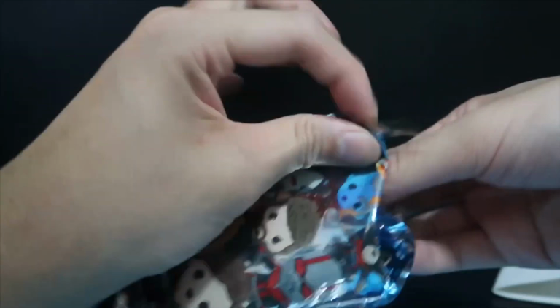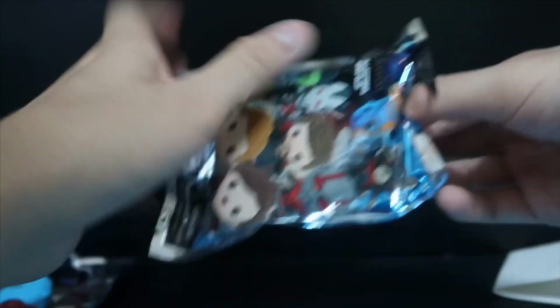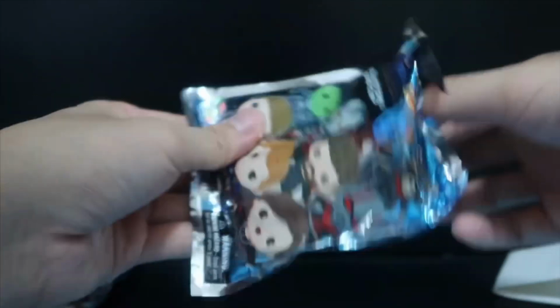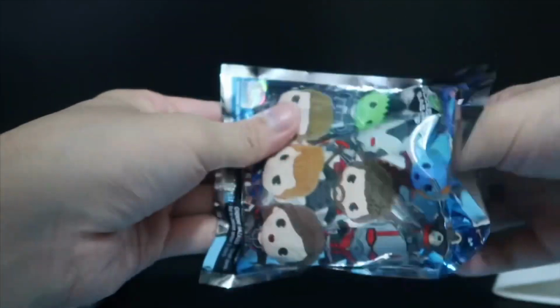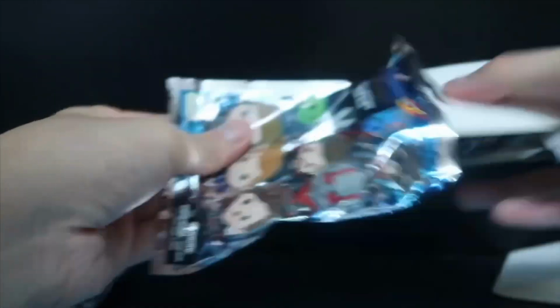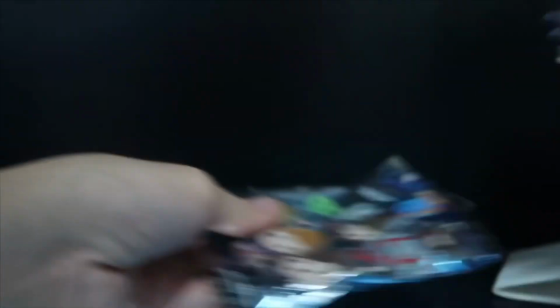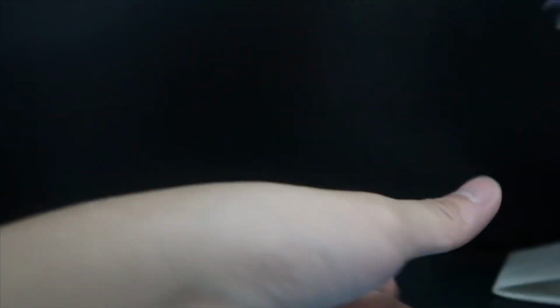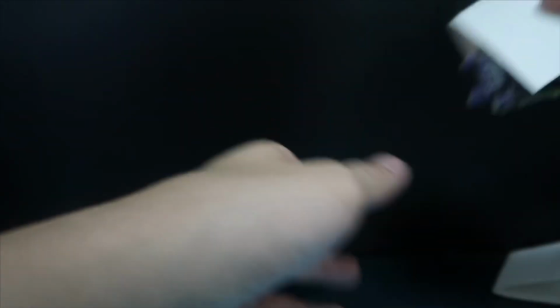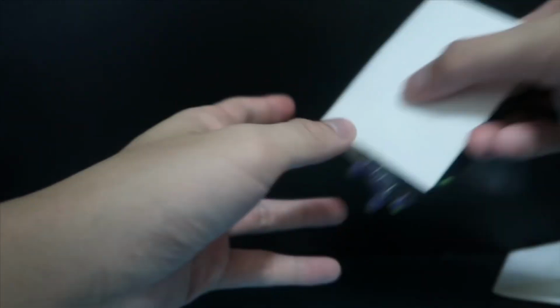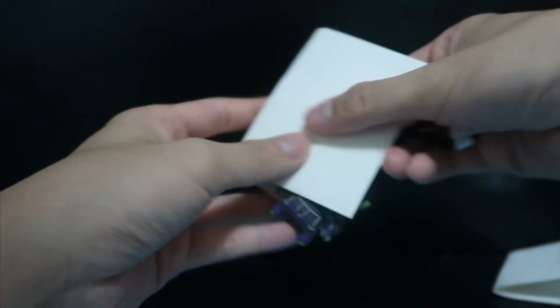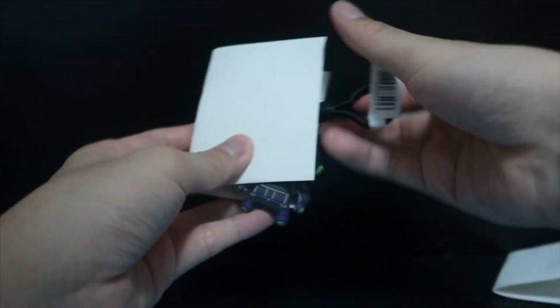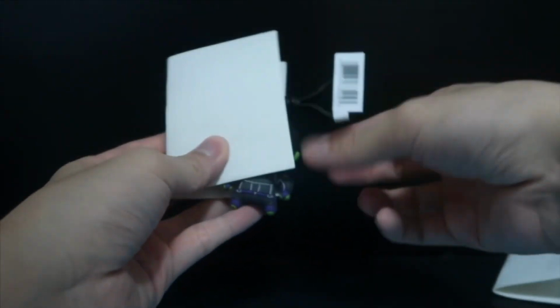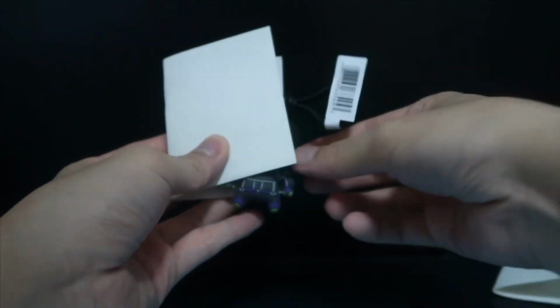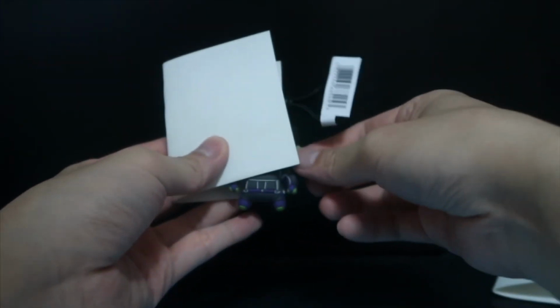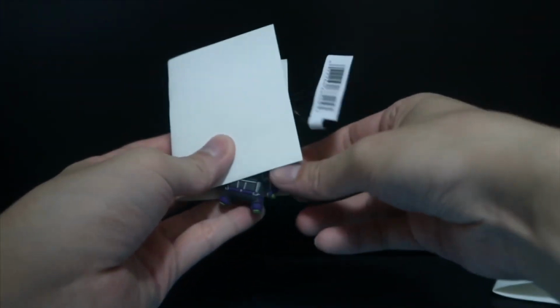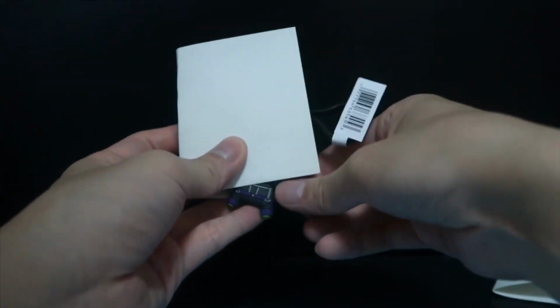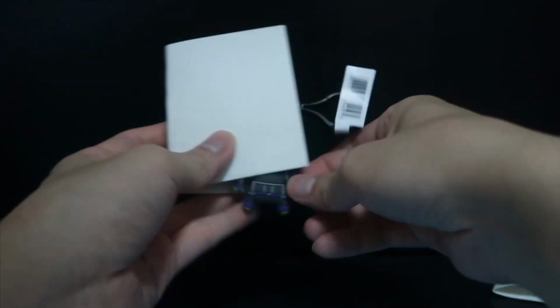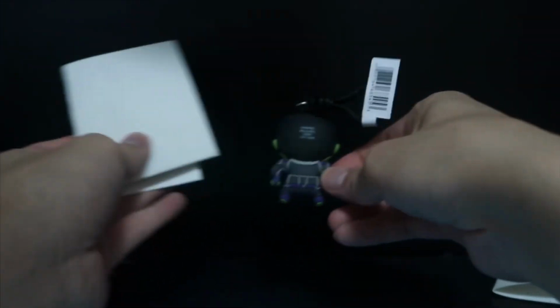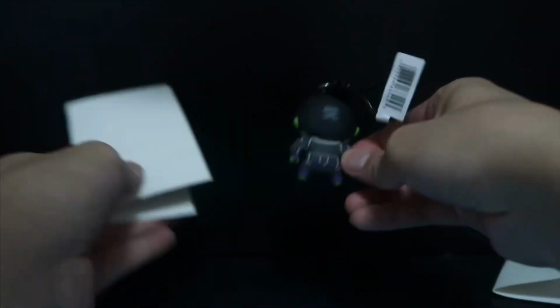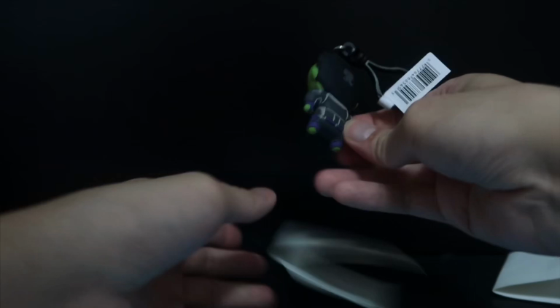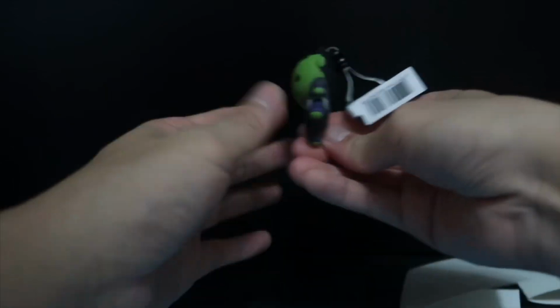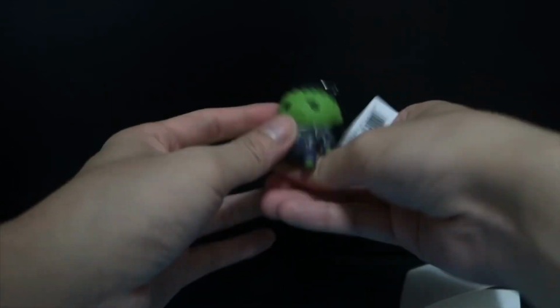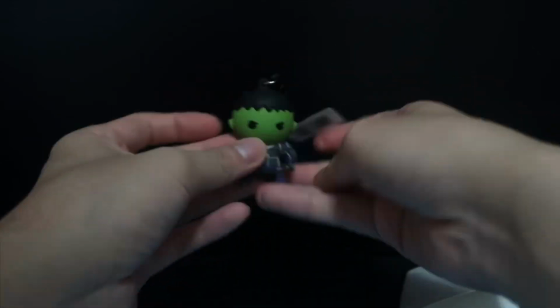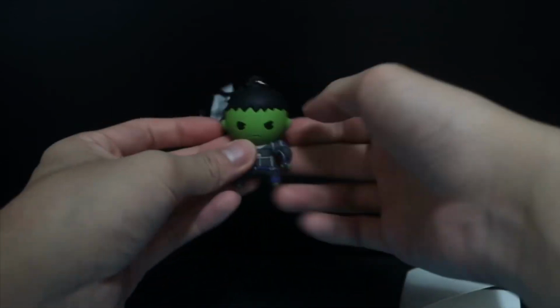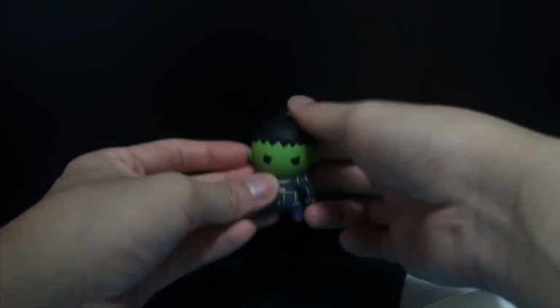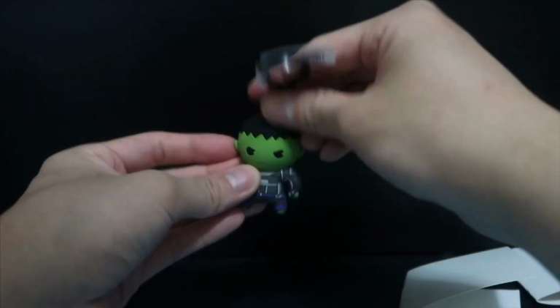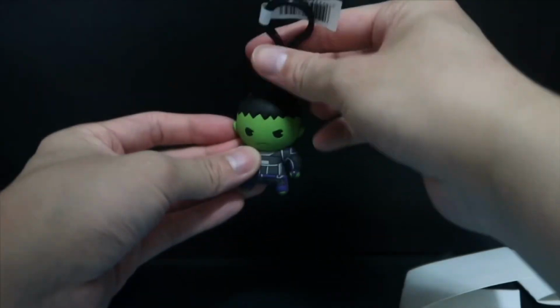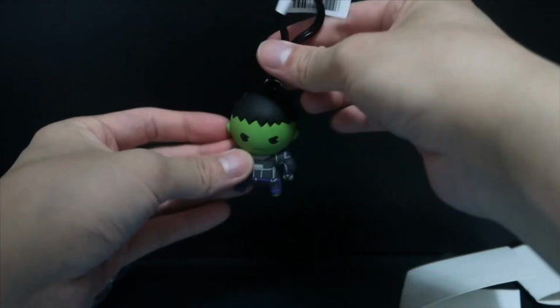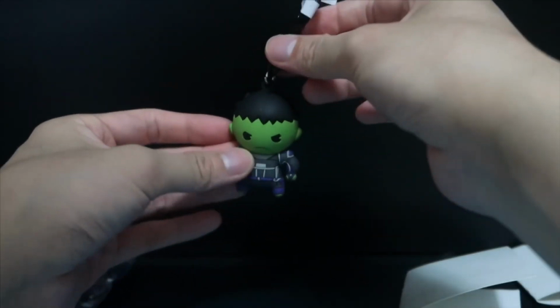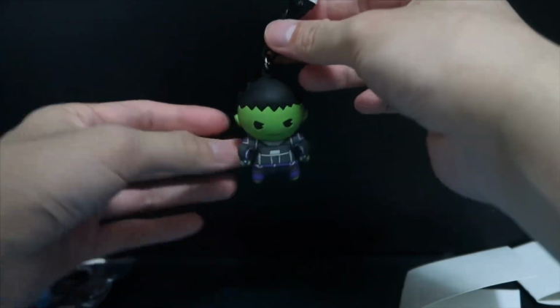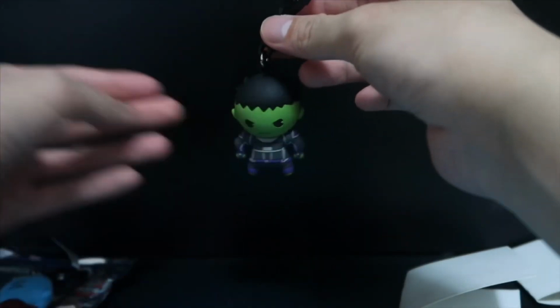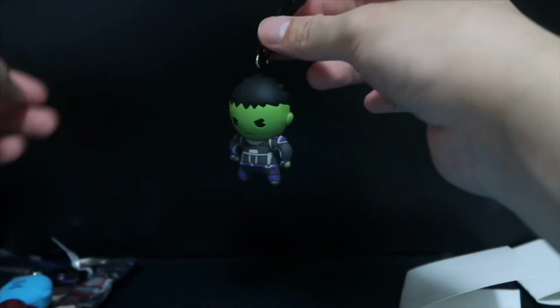The next bag — would like one of the ones I want in here. Nope, it's the Incredible Hulk.